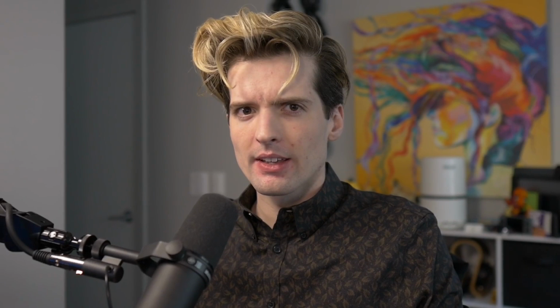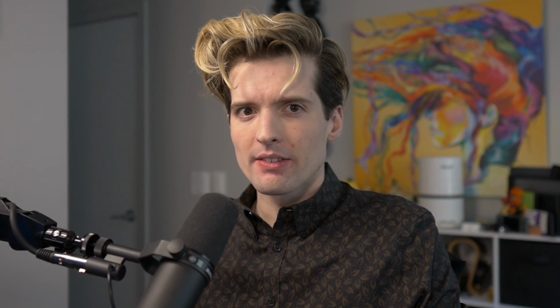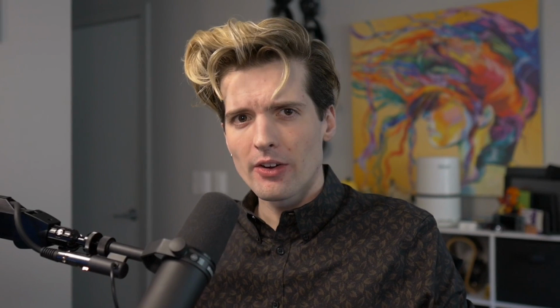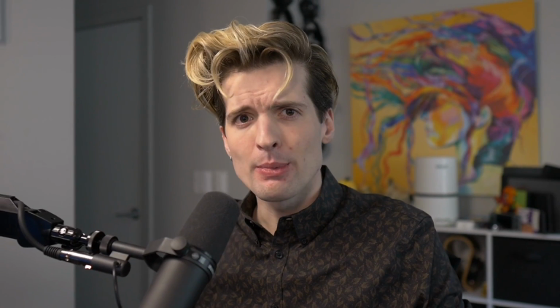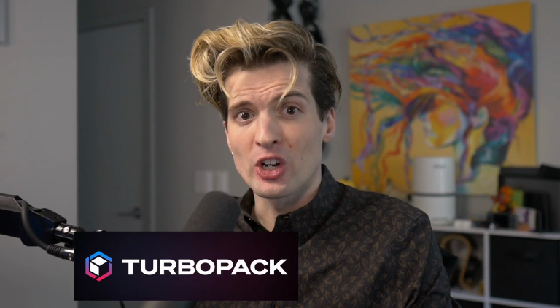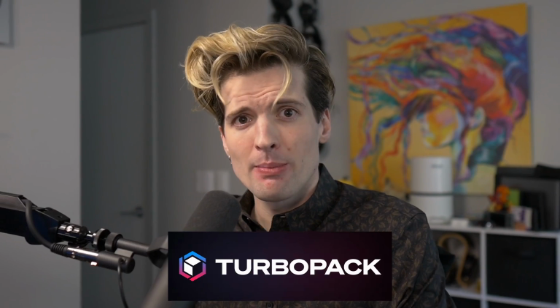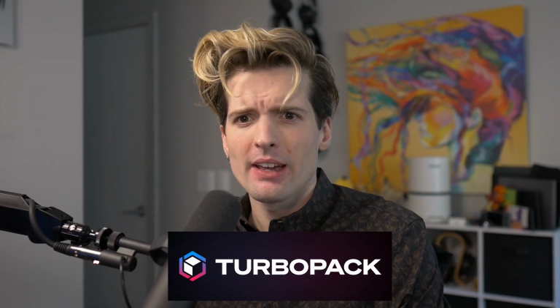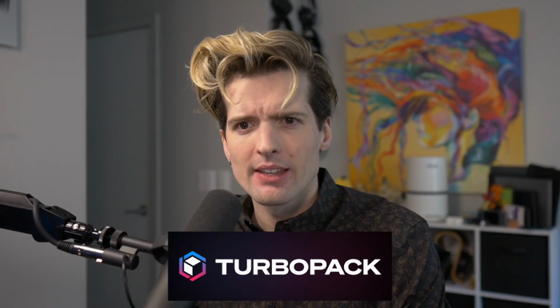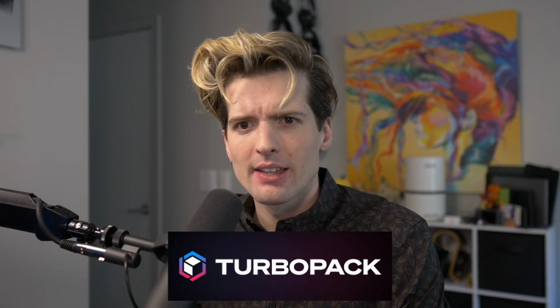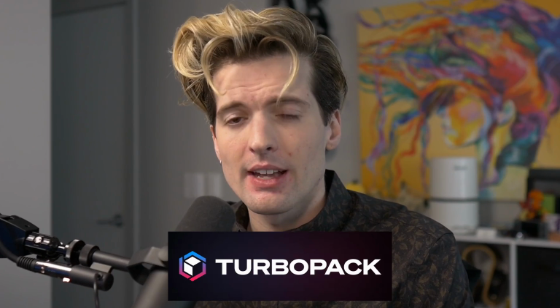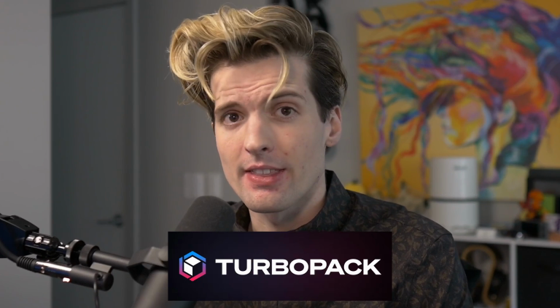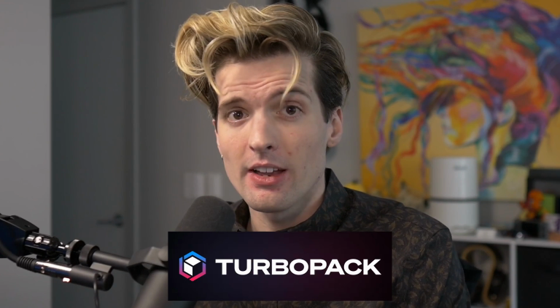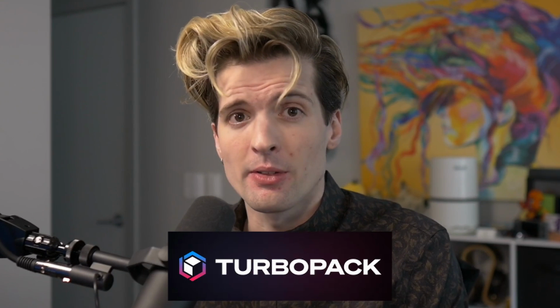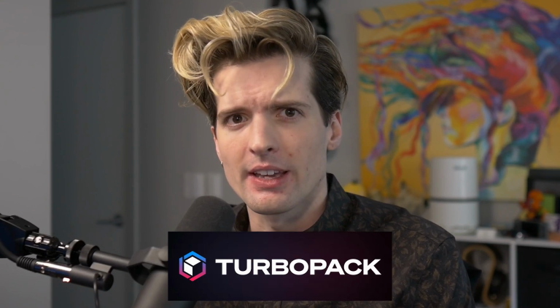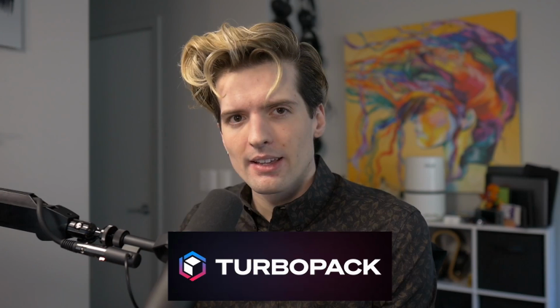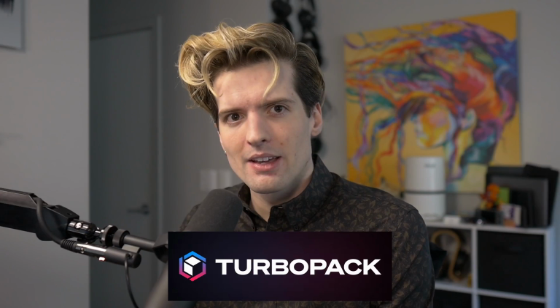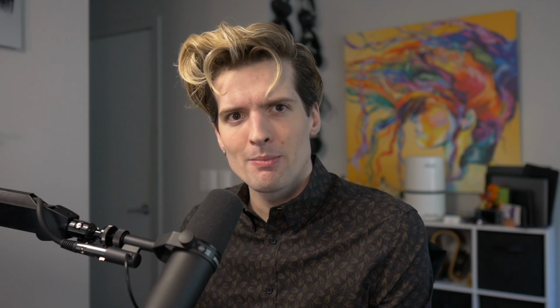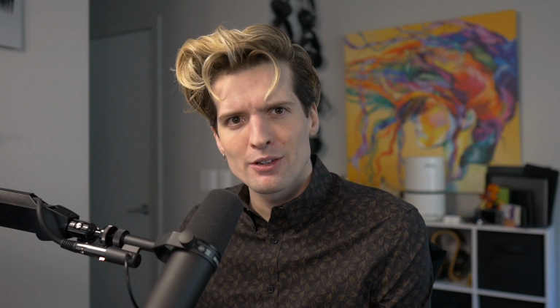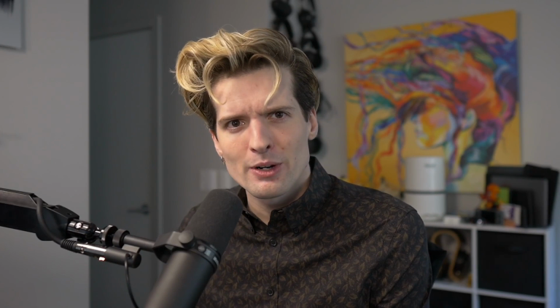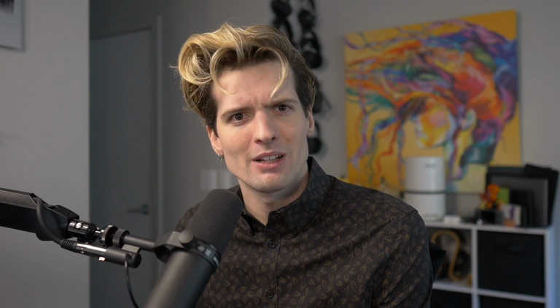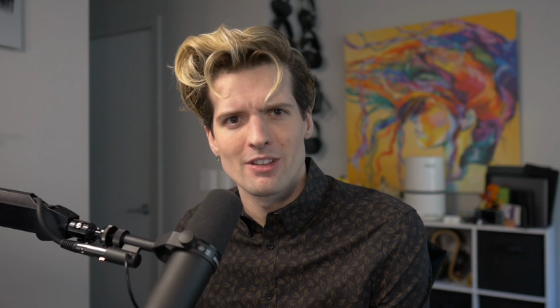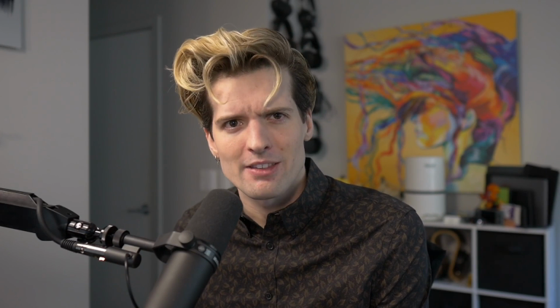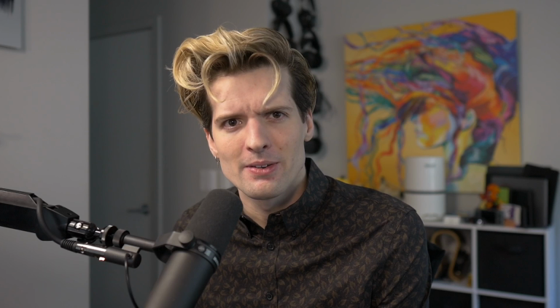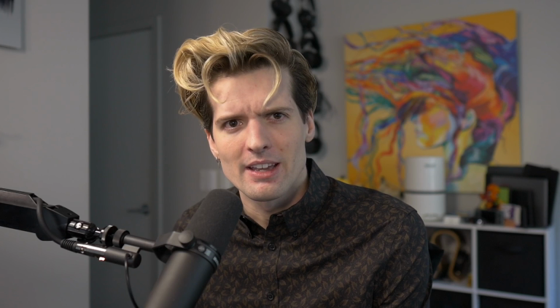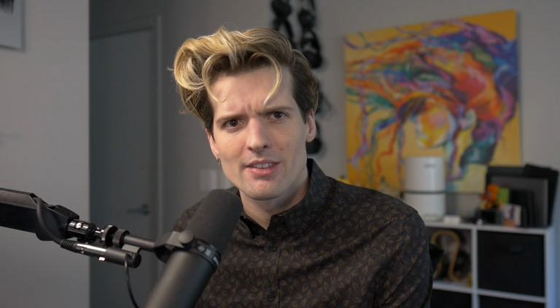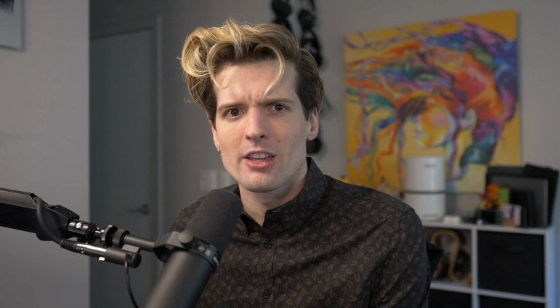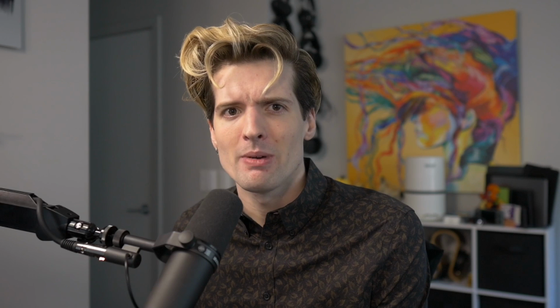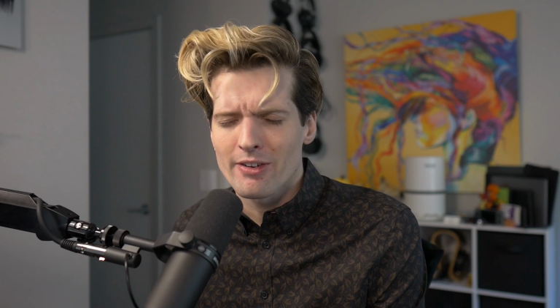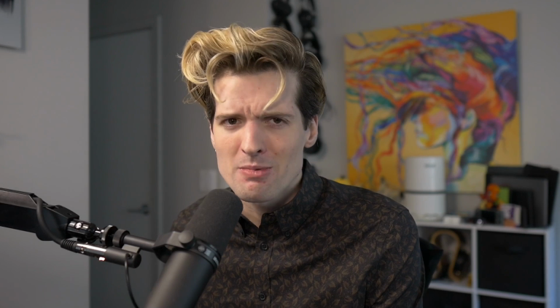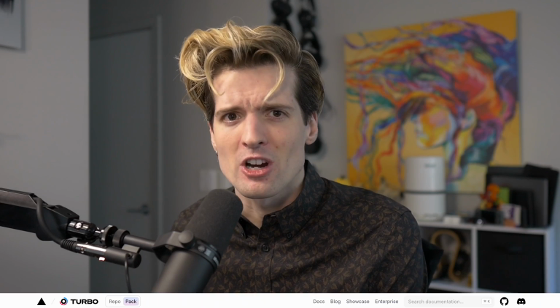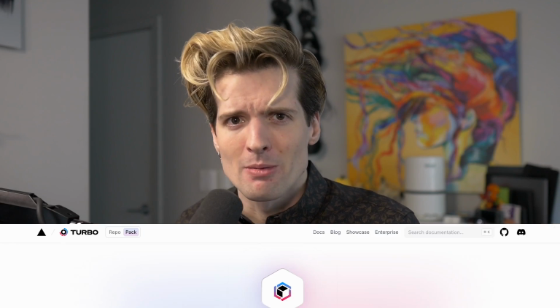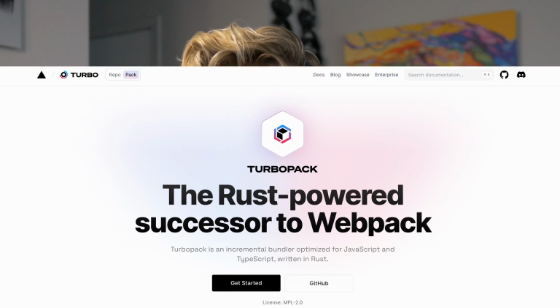Y'all heard about TurboPack? It's the hot new thing. If you've been on Twitter much the last few days, you might have heard about TurboPack.